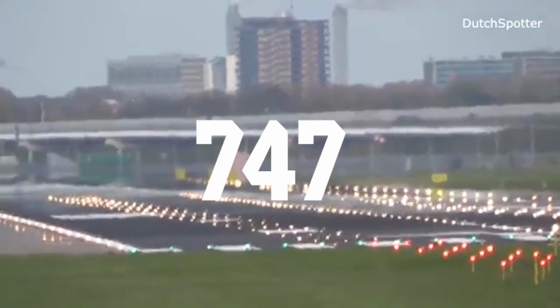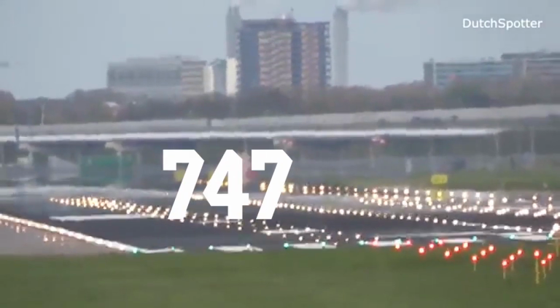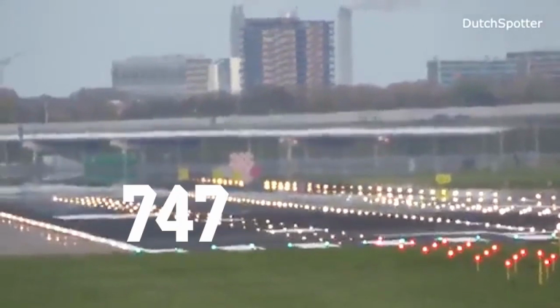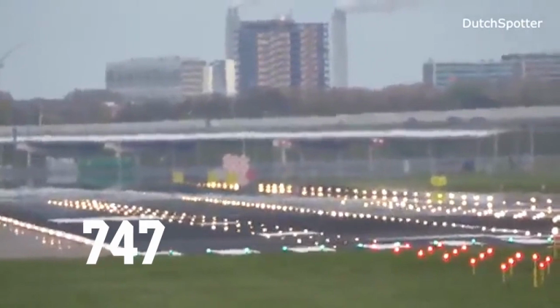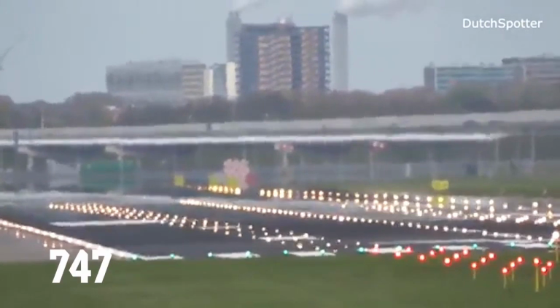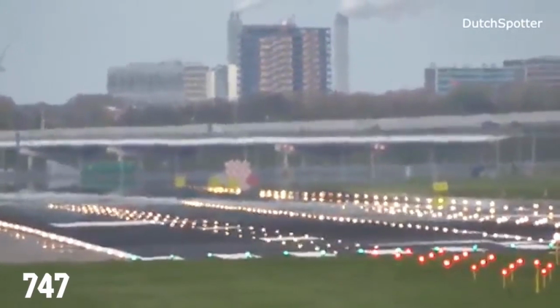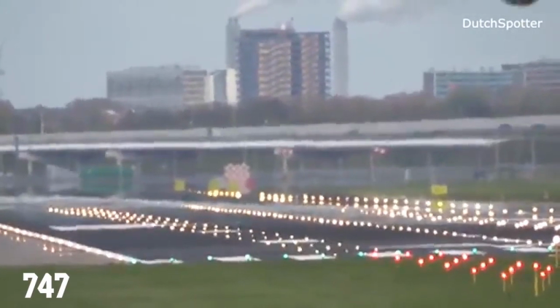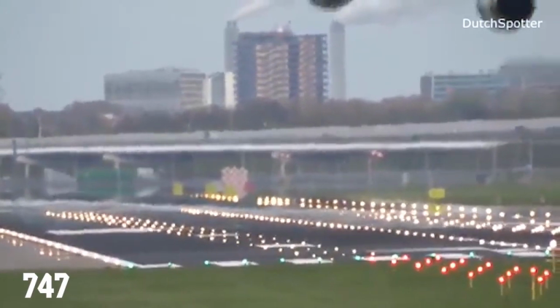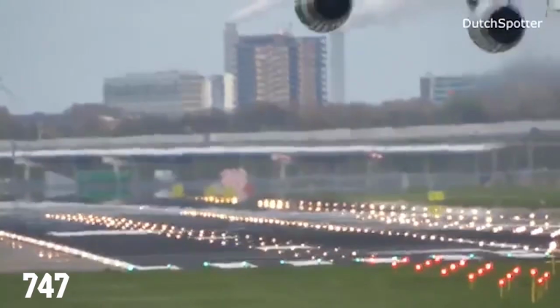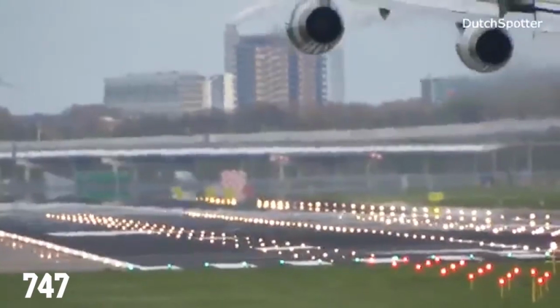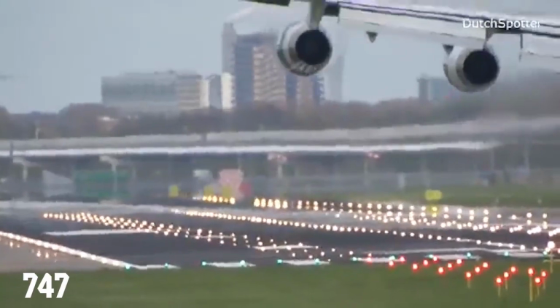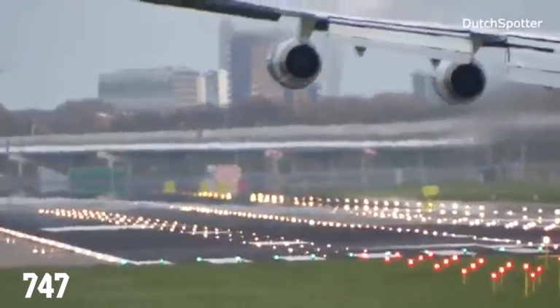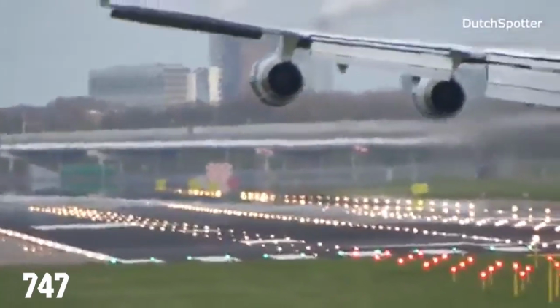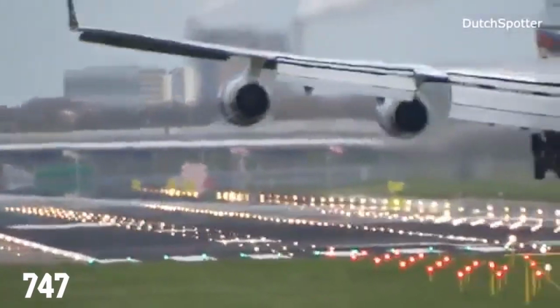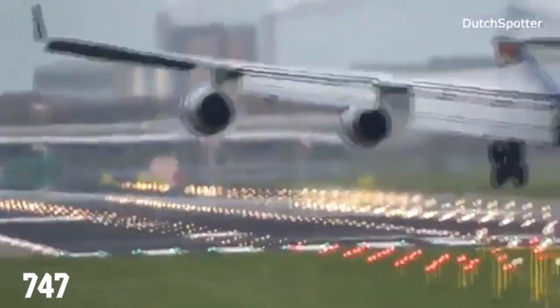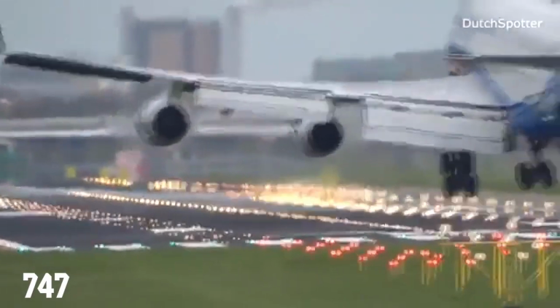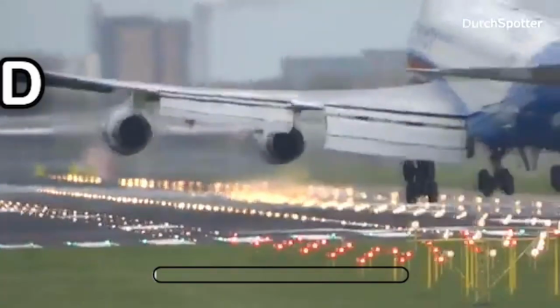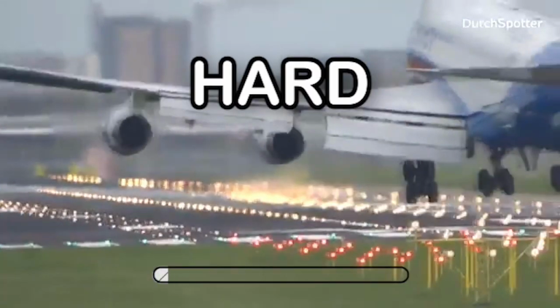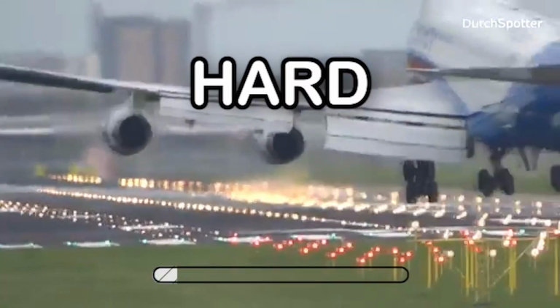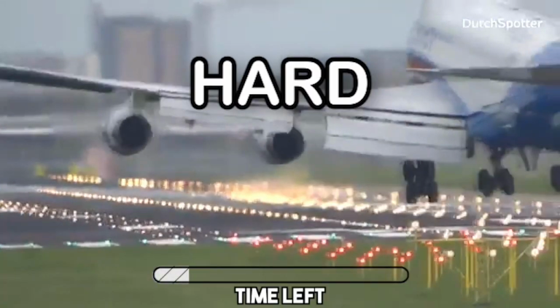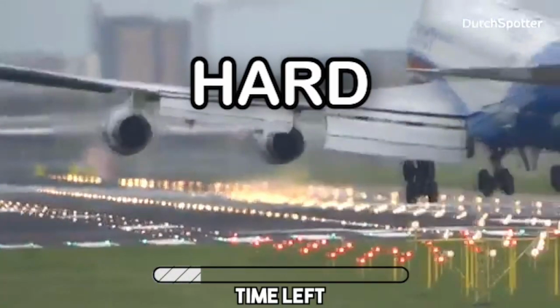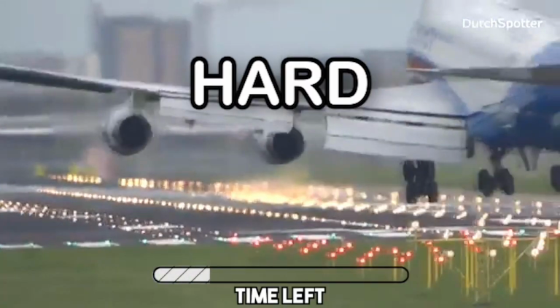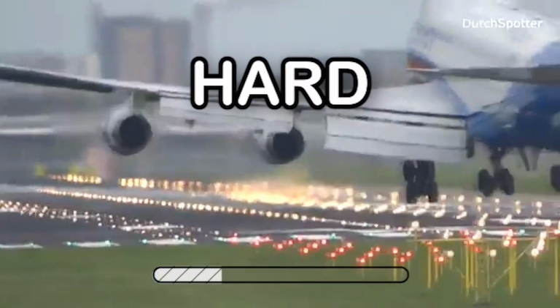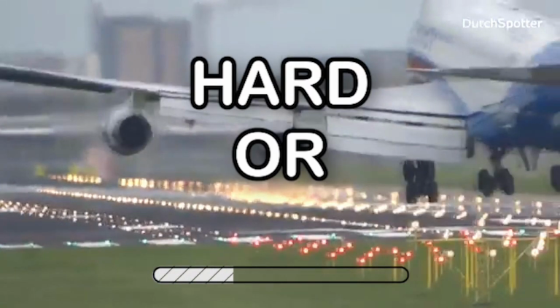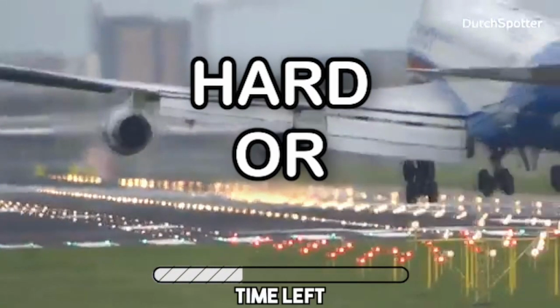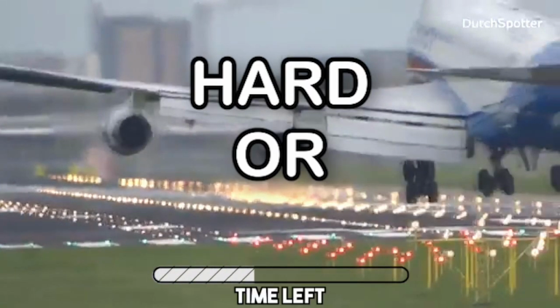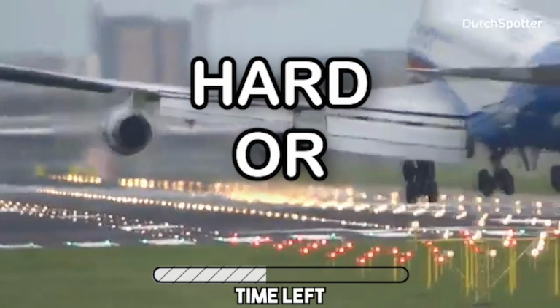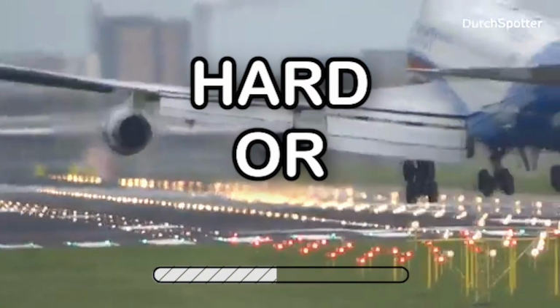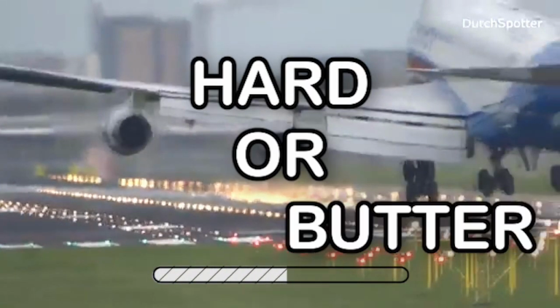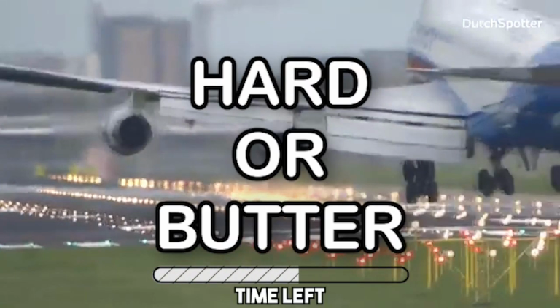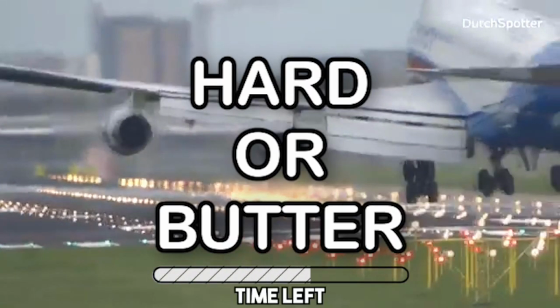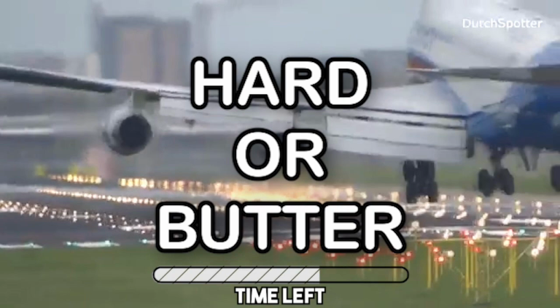Next up we have a 747 coming in to land. Will it butter, go around, or be a hard landing?